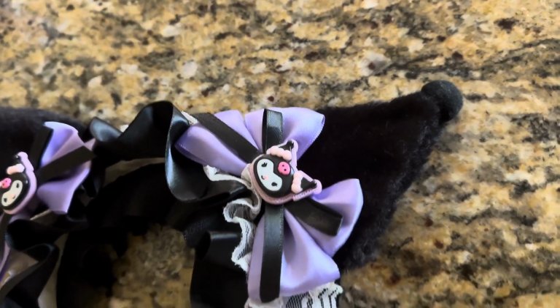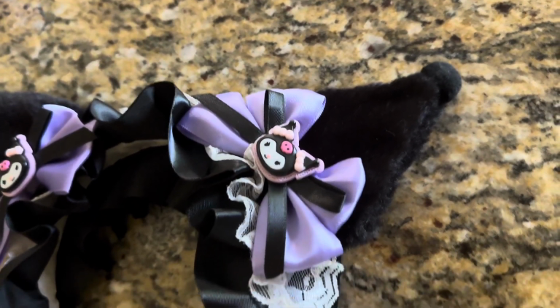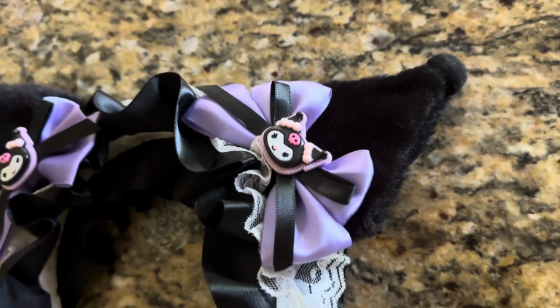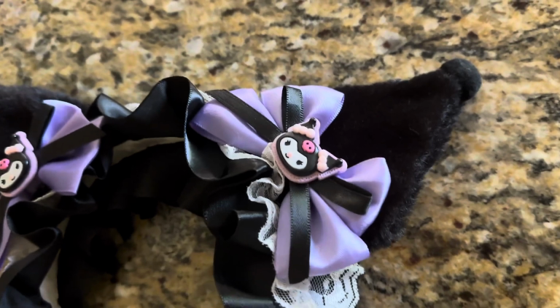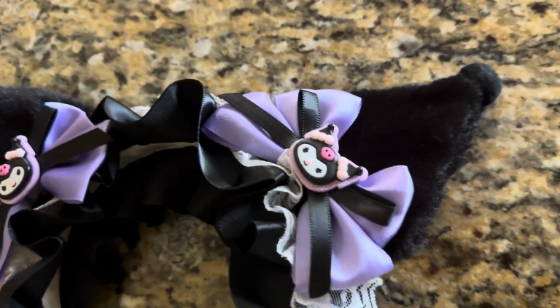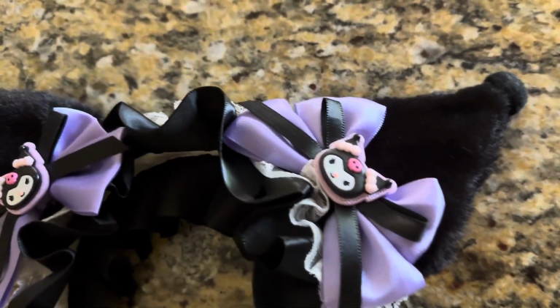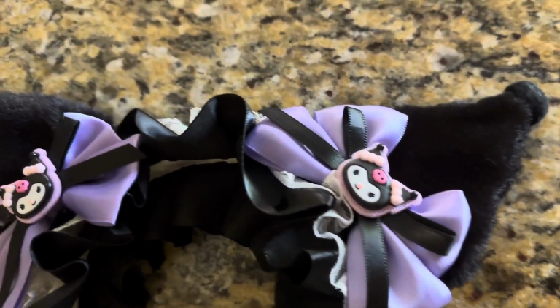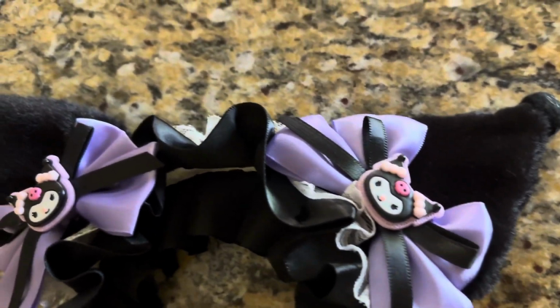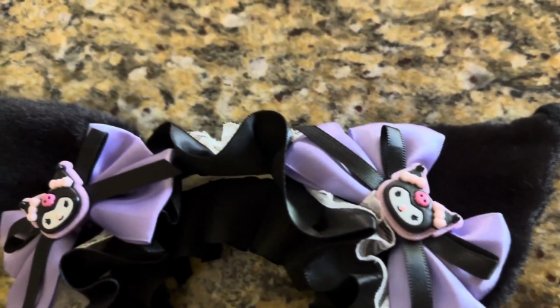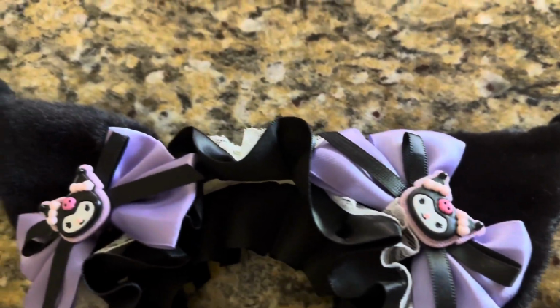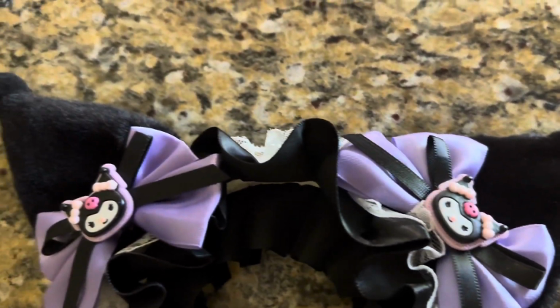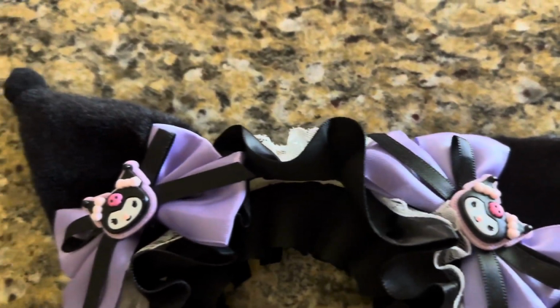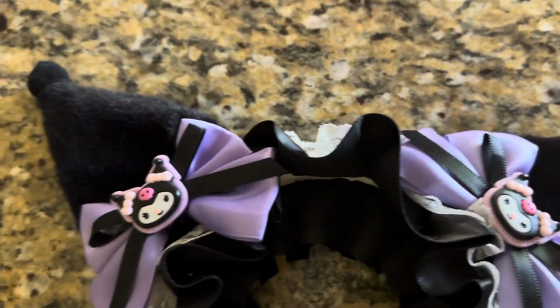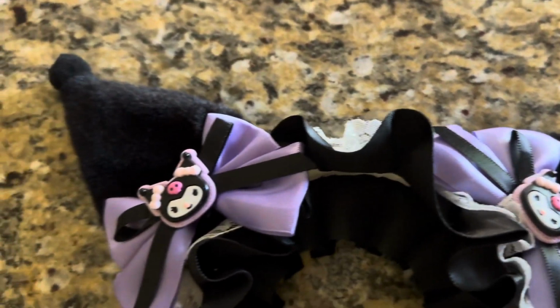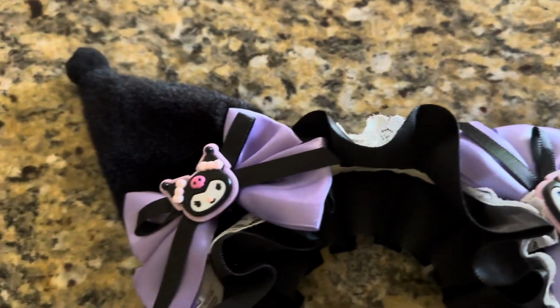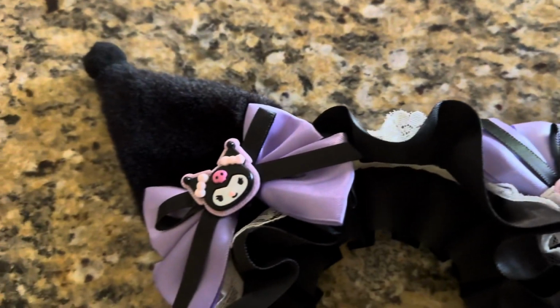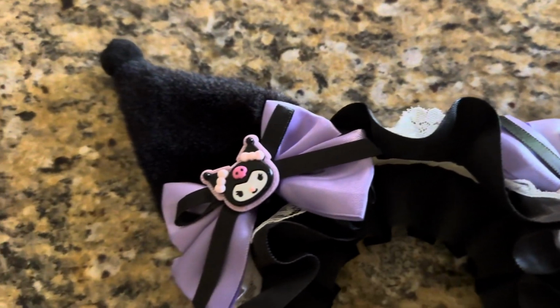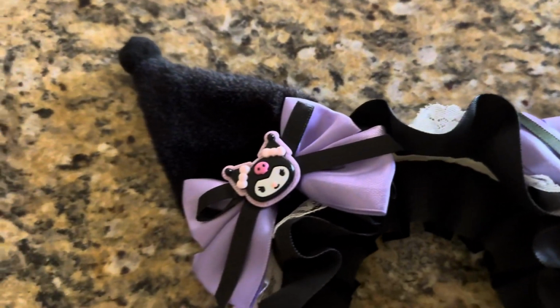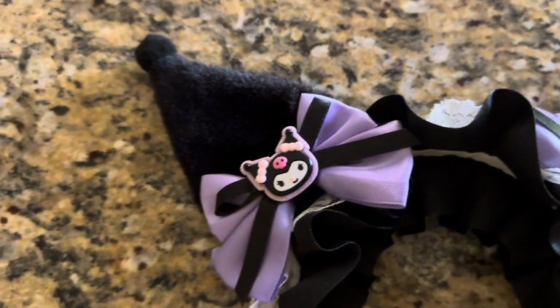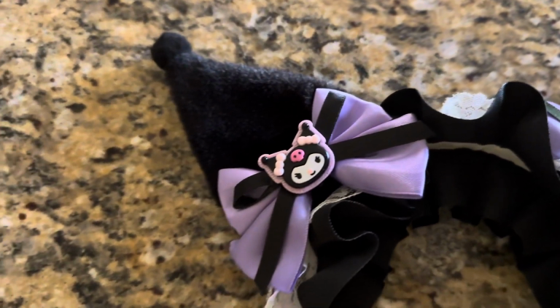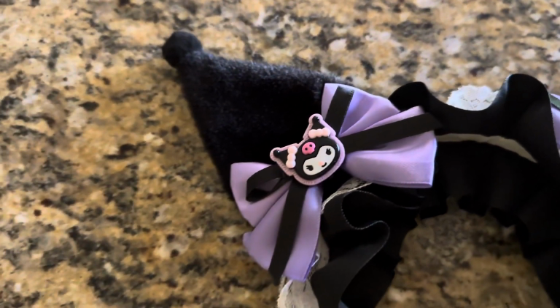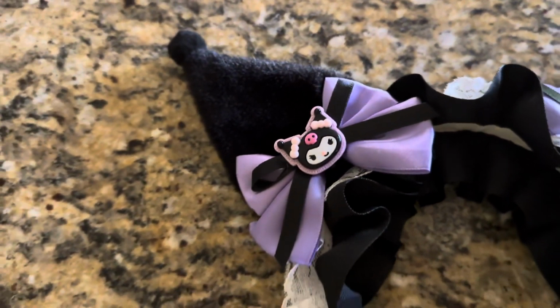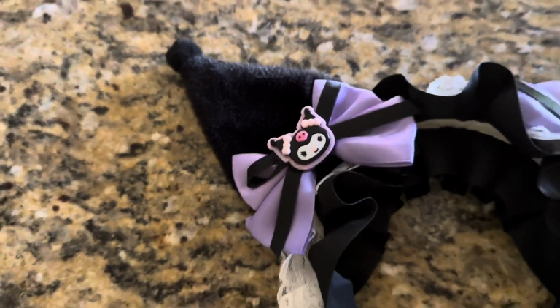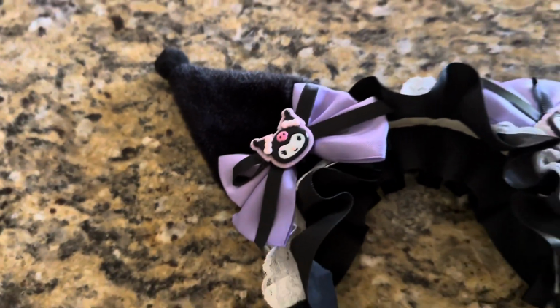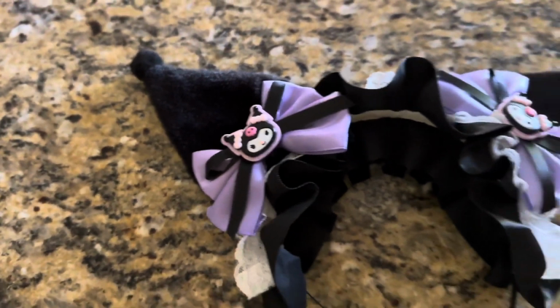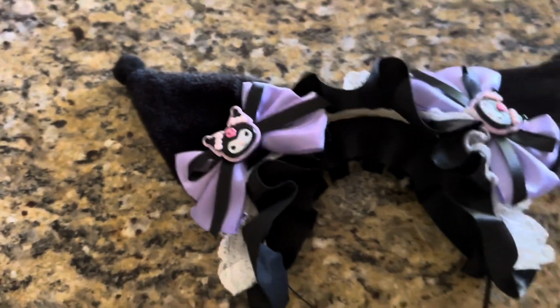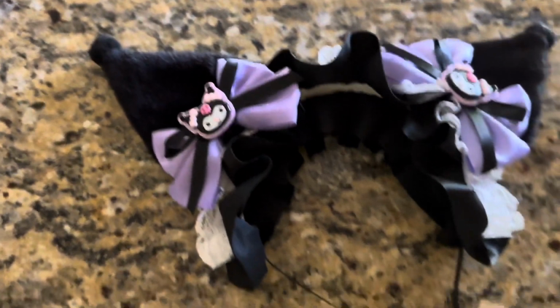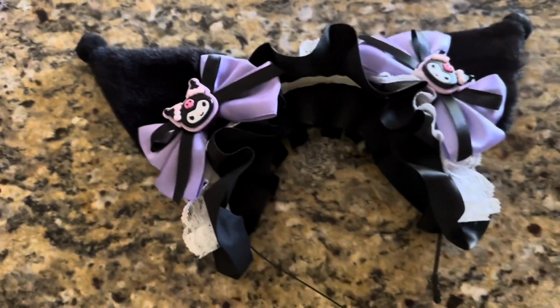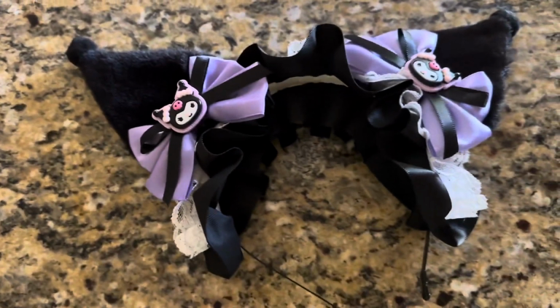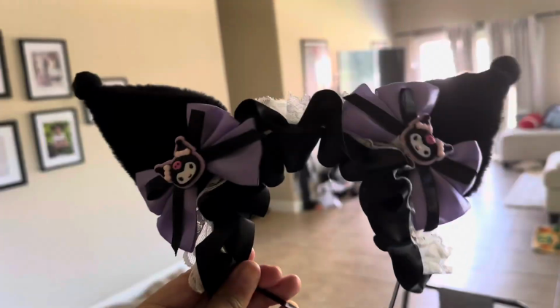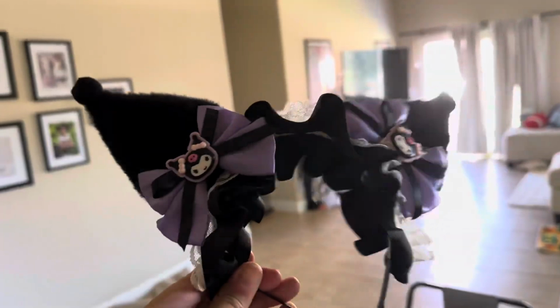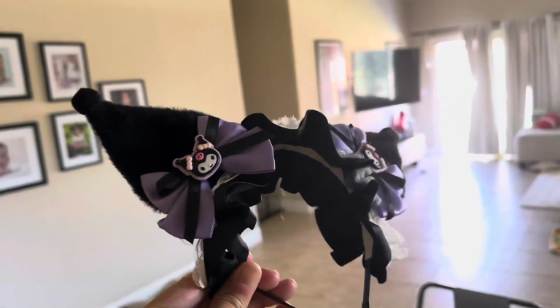This would also be great for Halloween, but my daughter just likes wearing it around the house, so it's really cute.